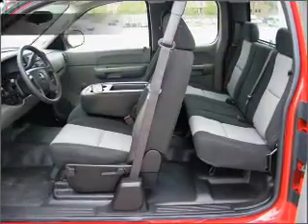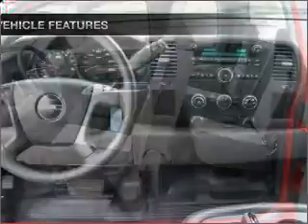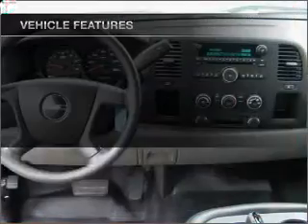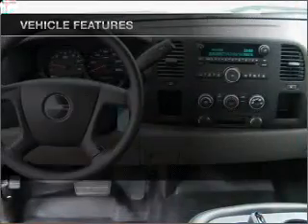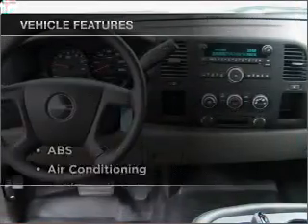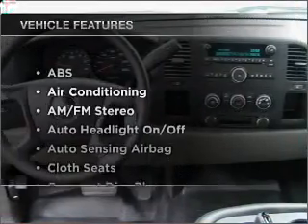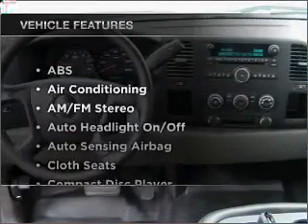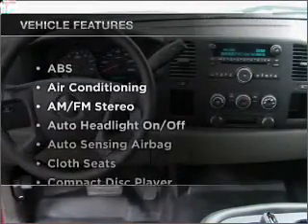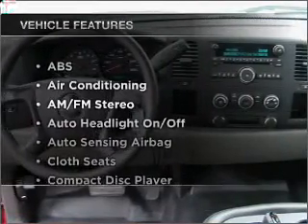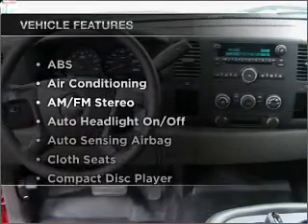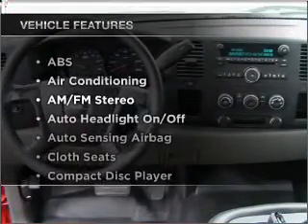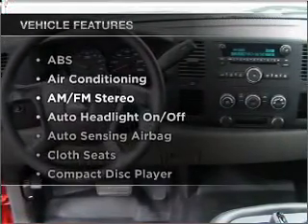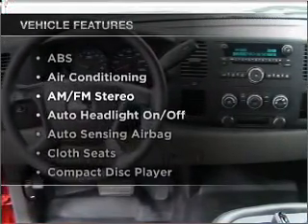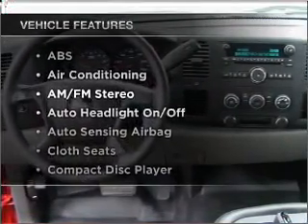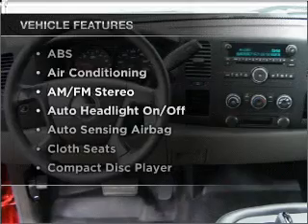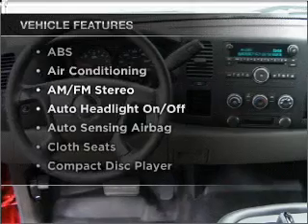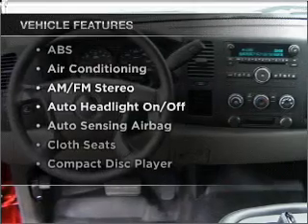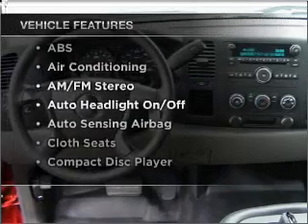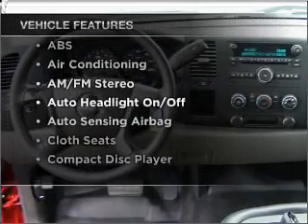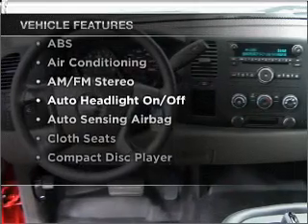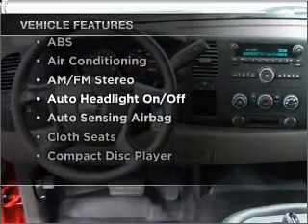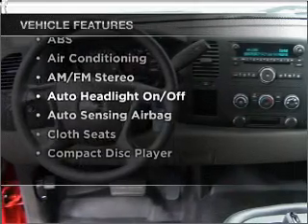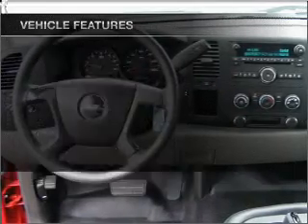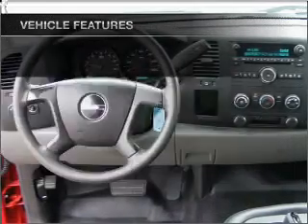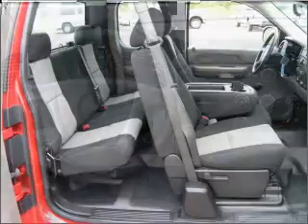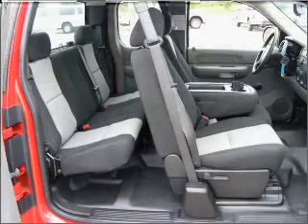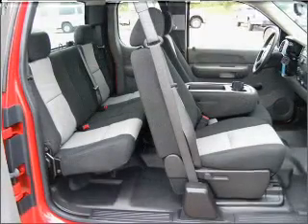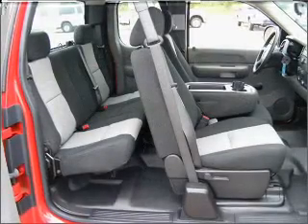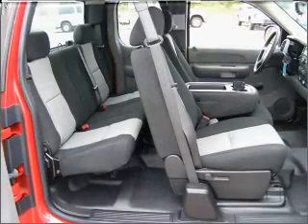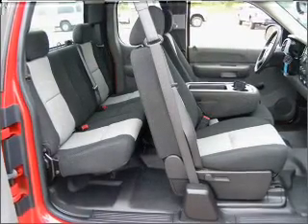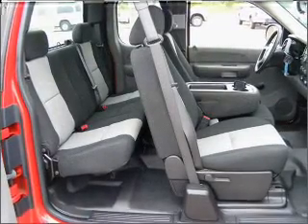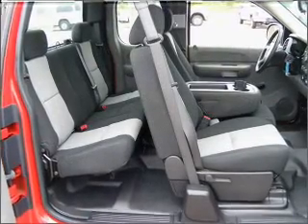Plus, enjoy these notable features that are included in this ride: air conditioning, cruise control, and AM-FM stereo.